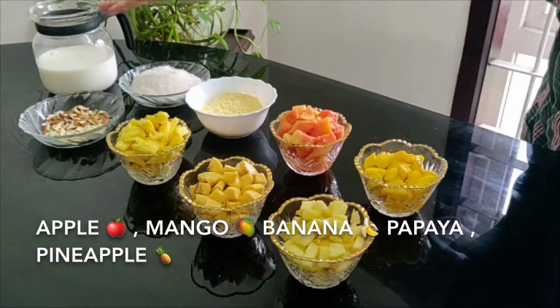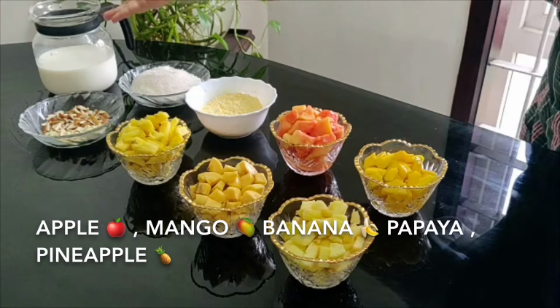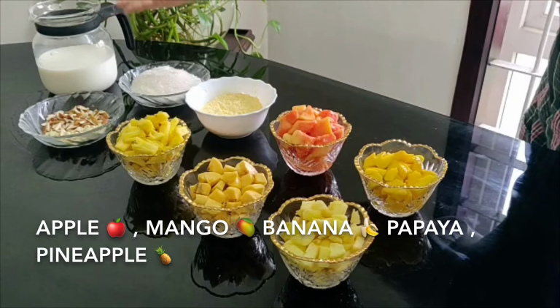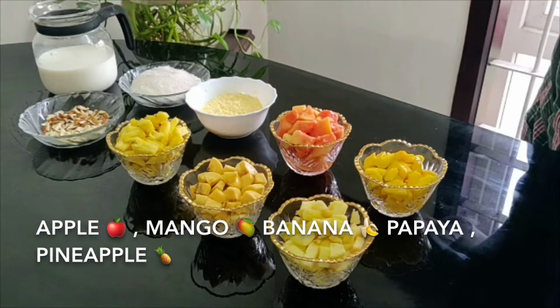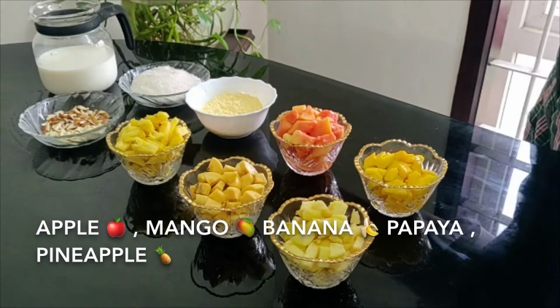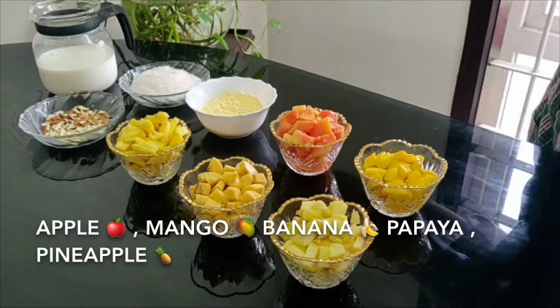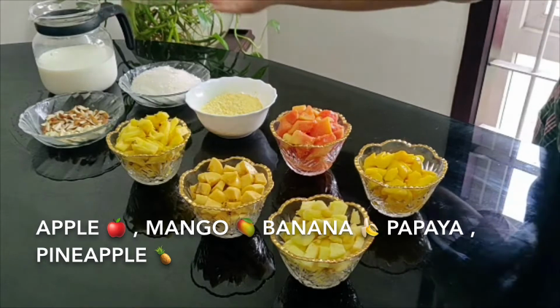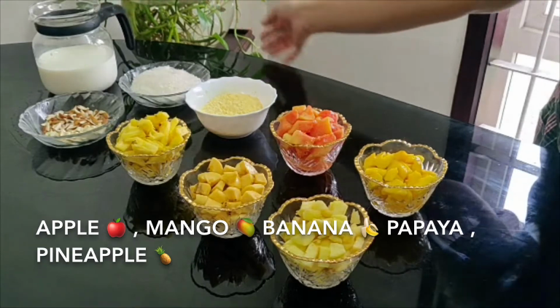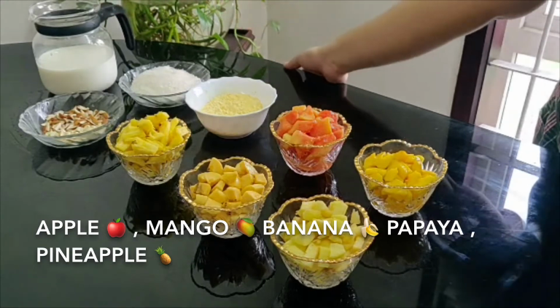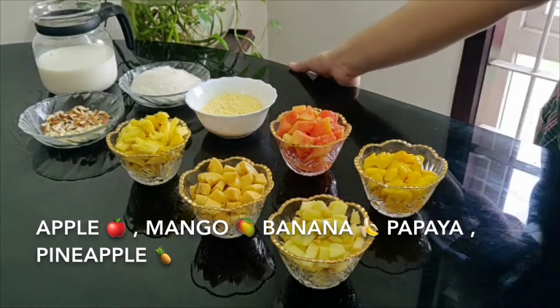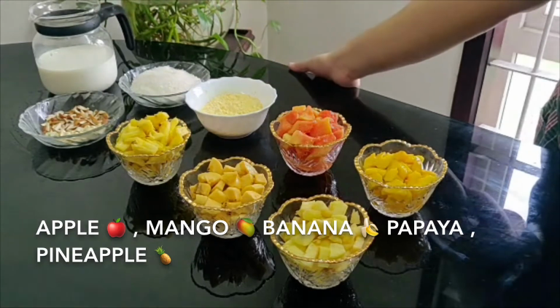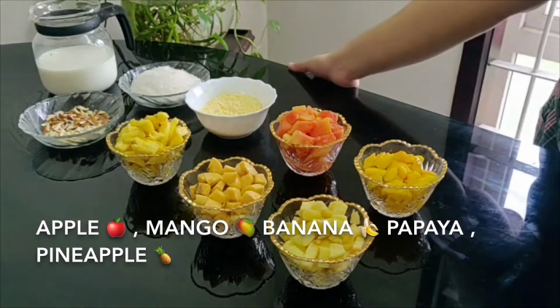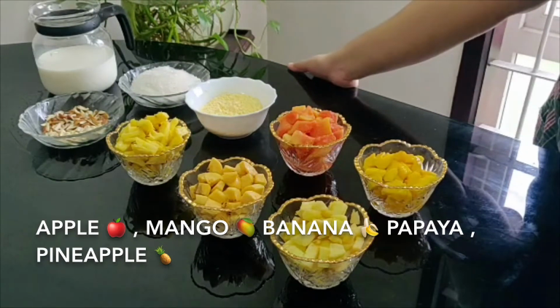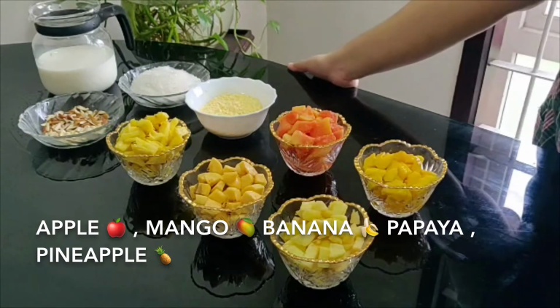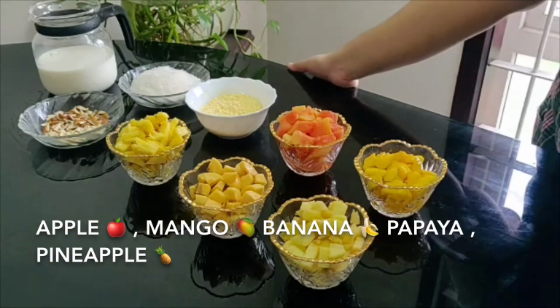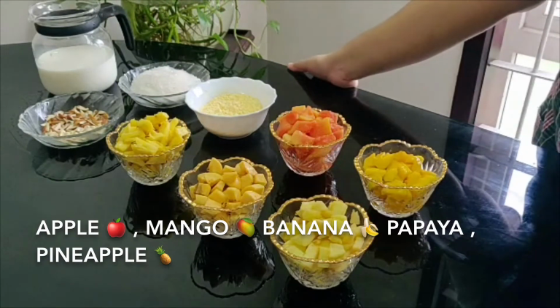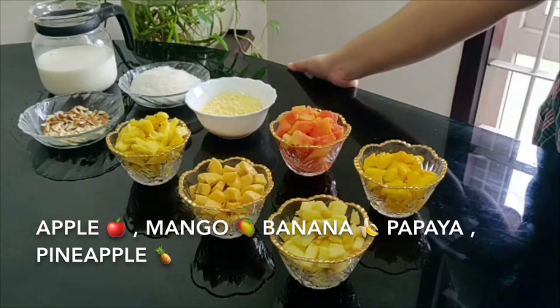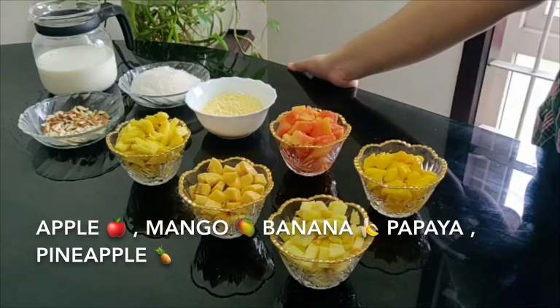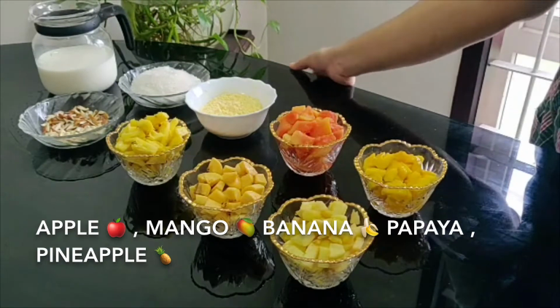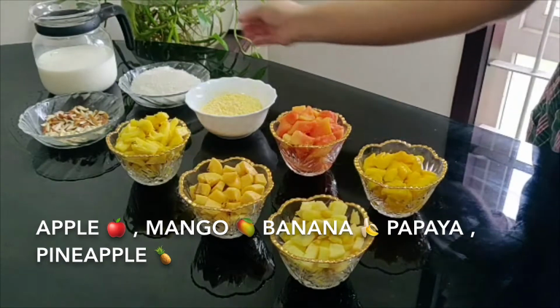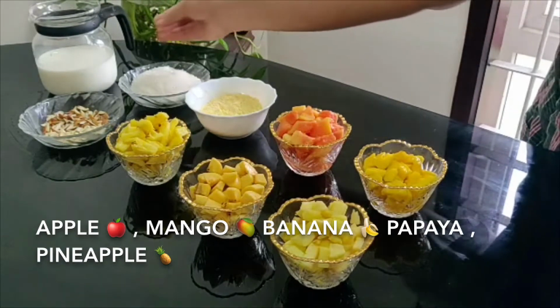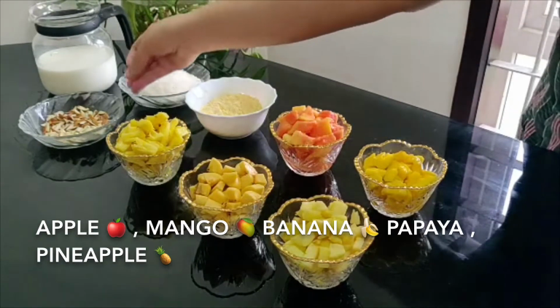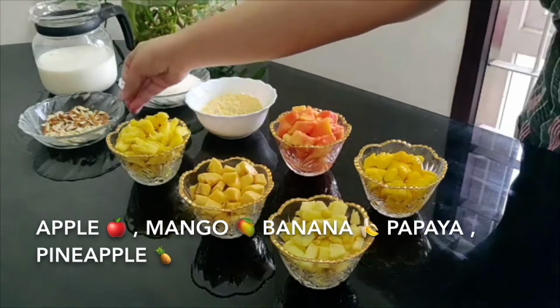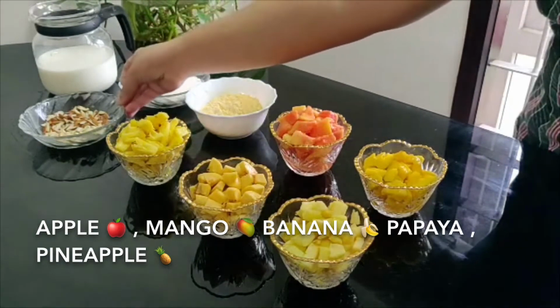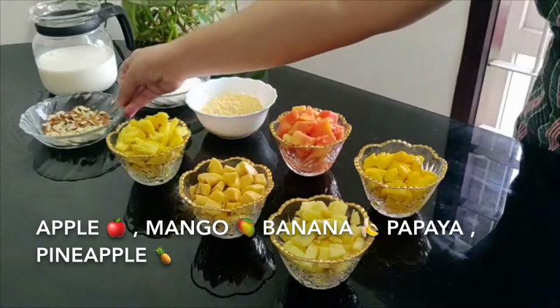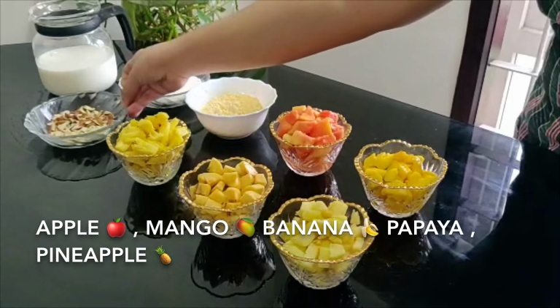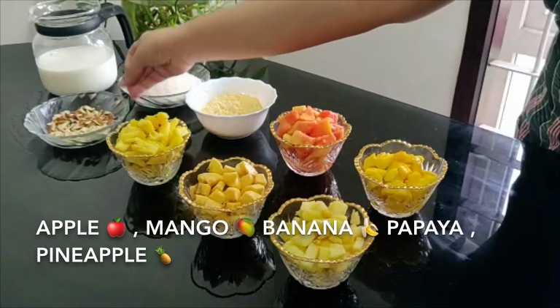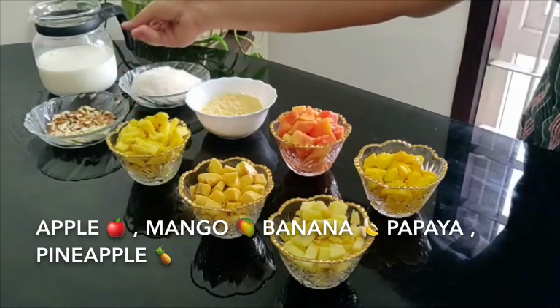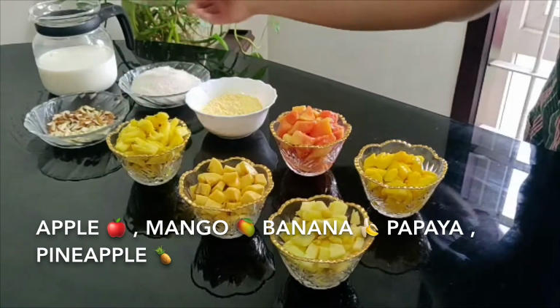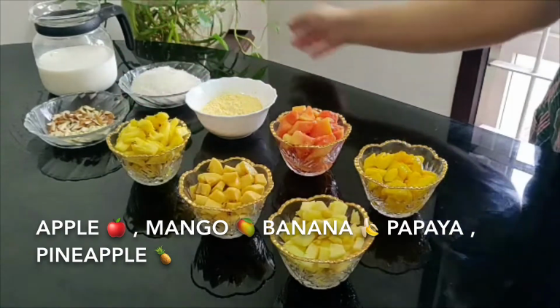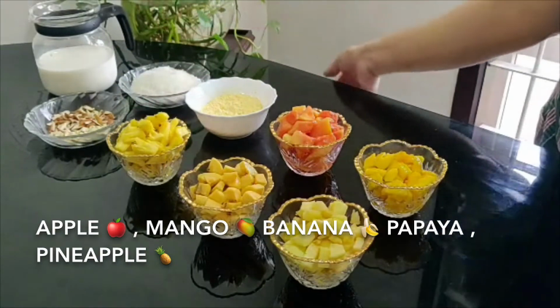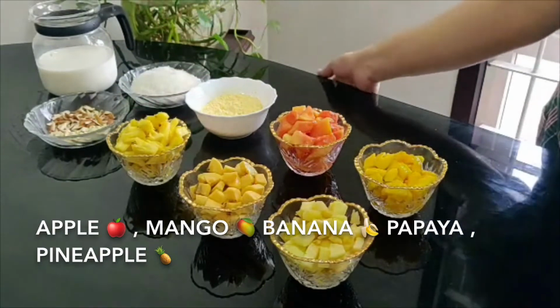We are going to add a spoon to adjust the consistency. We are also going to add some cashews and almonds.